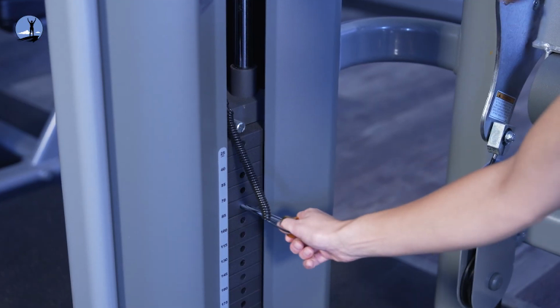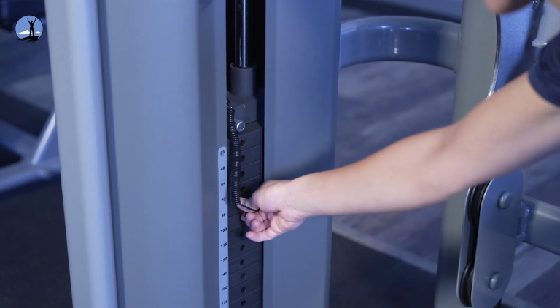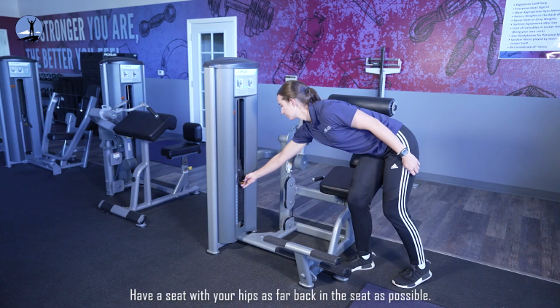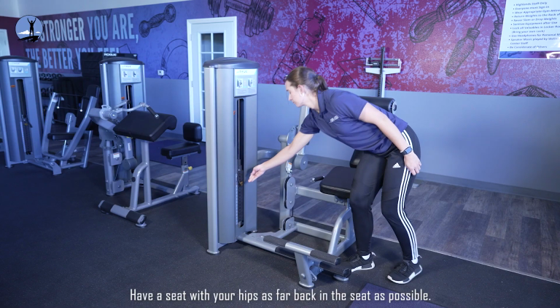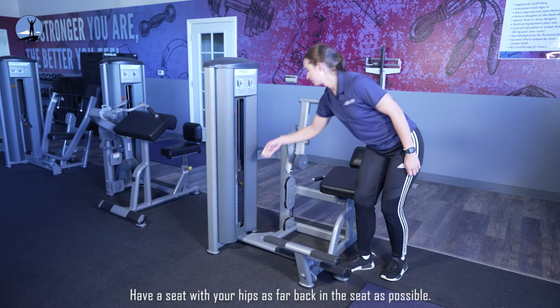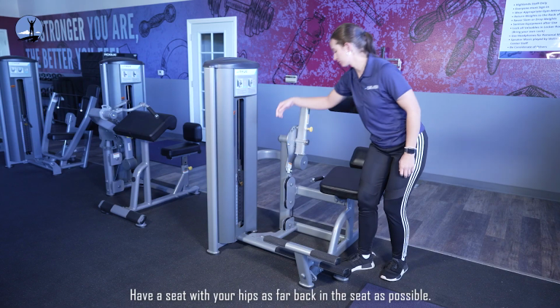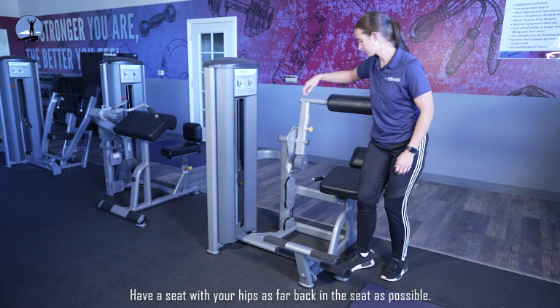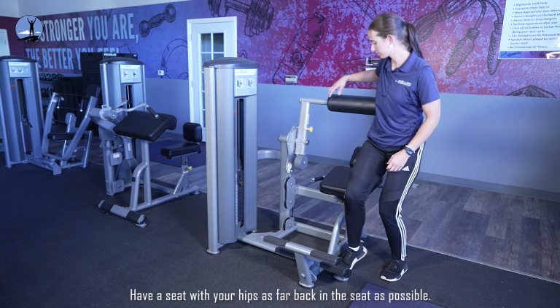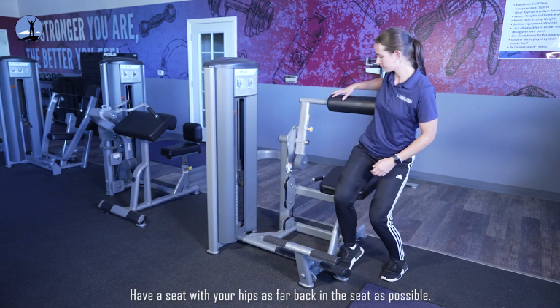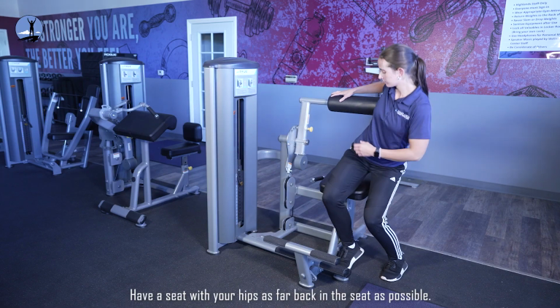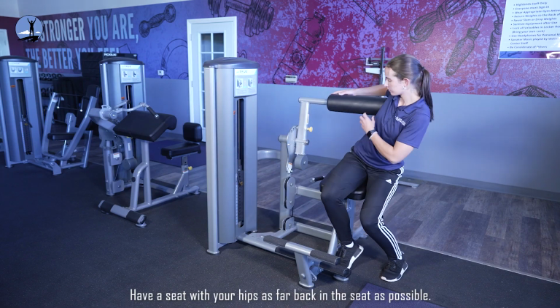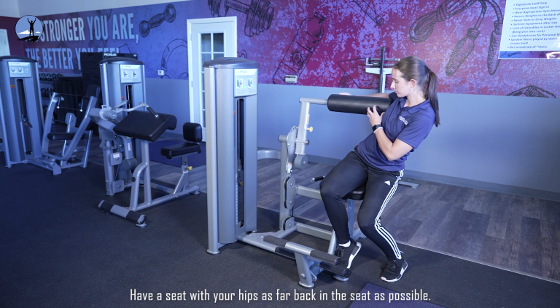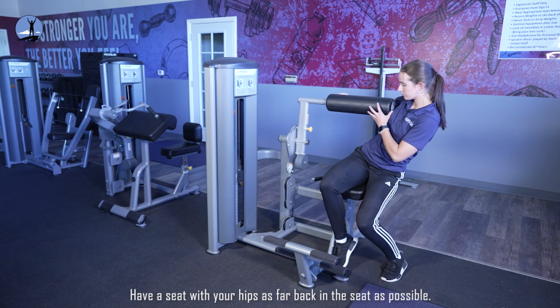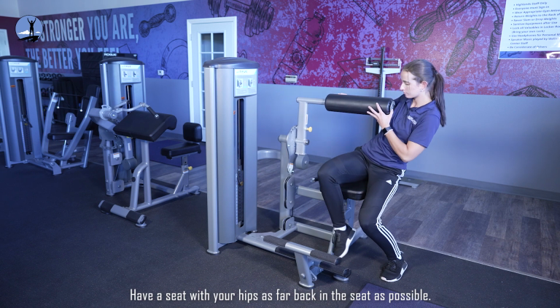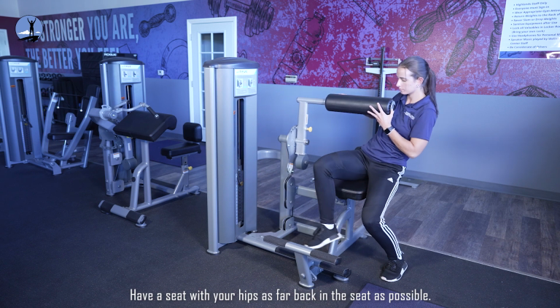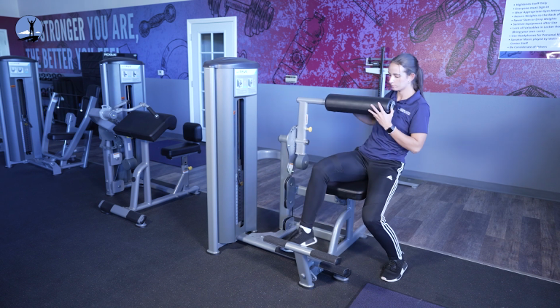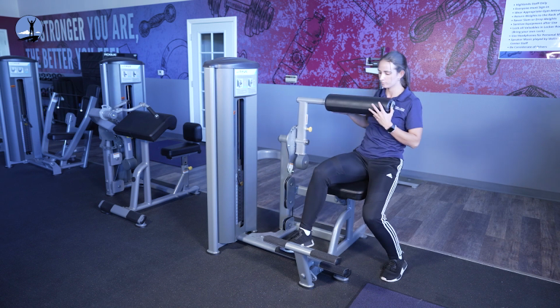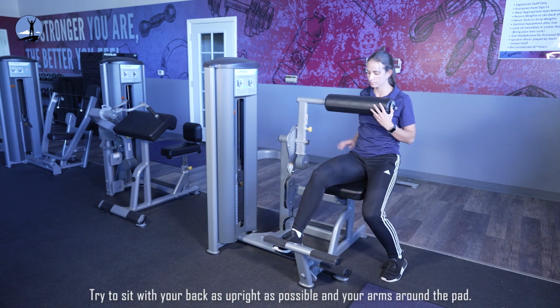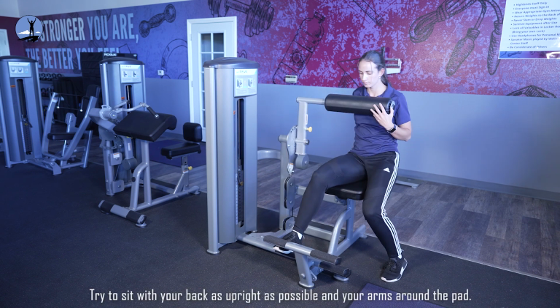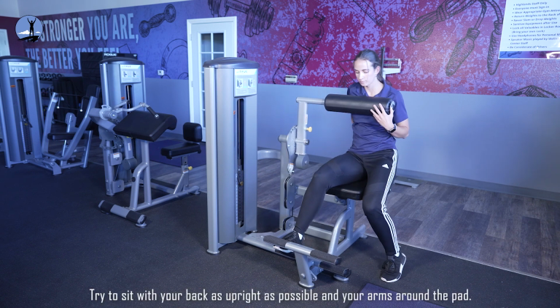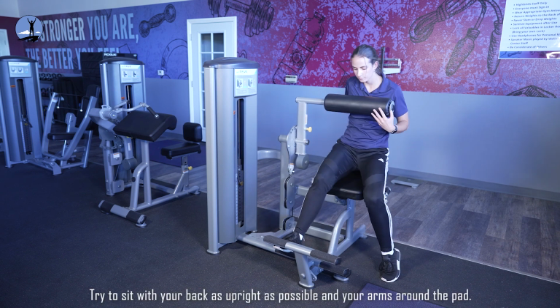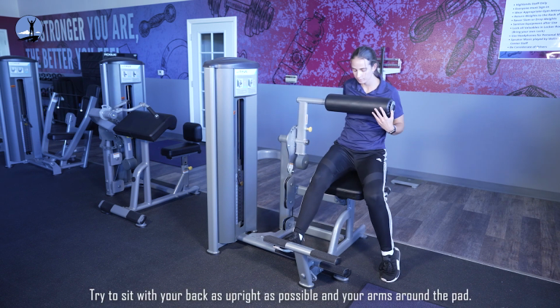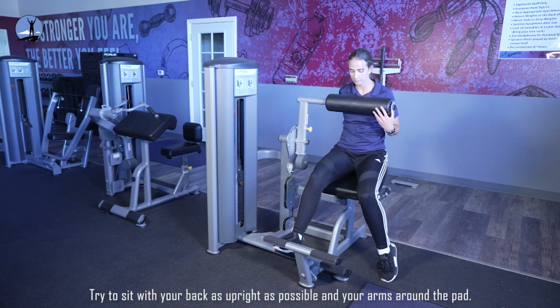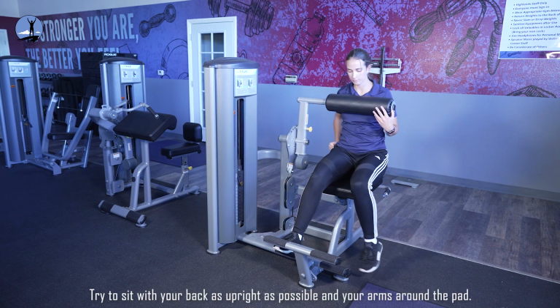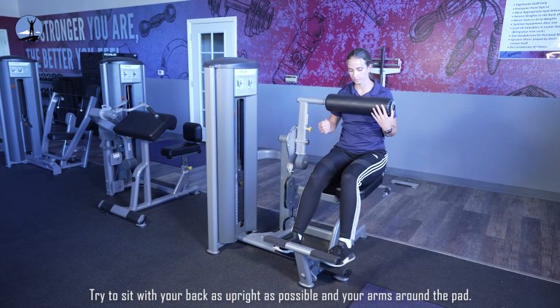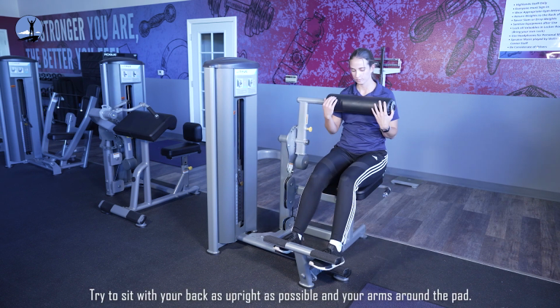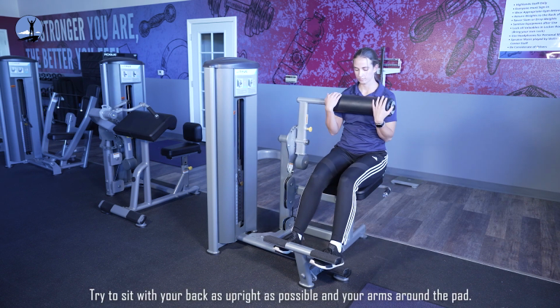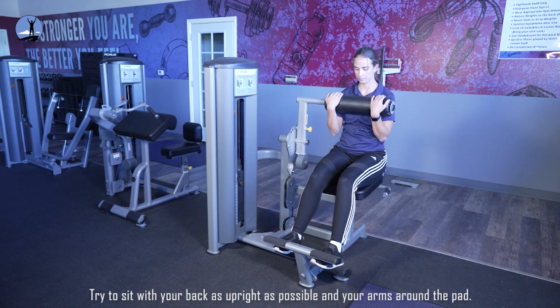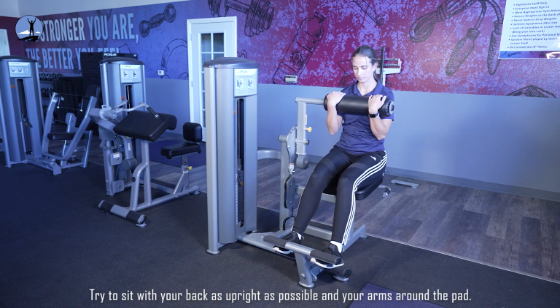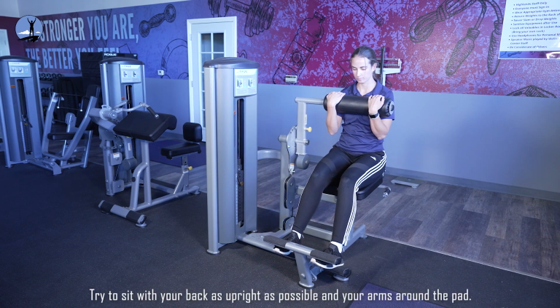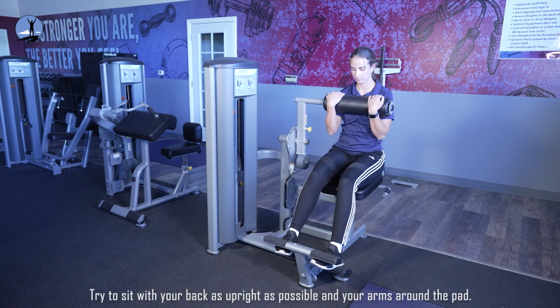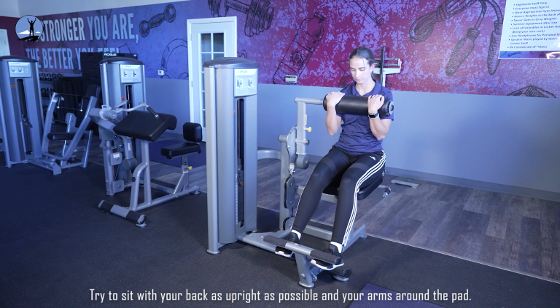Have a seat with your hips as far back in the seat as possible. Try to sit with your back as upright as possible and your arms around the pad.